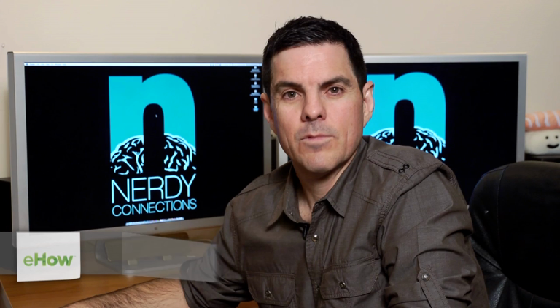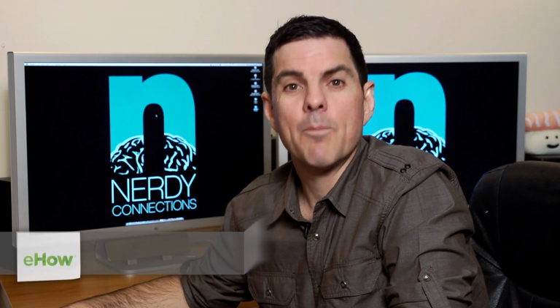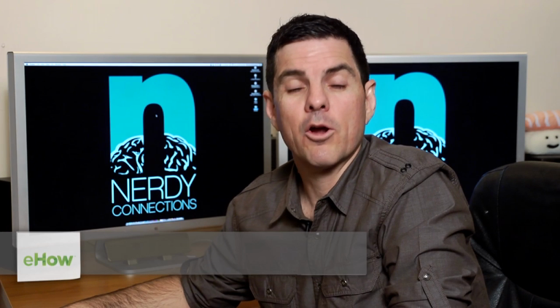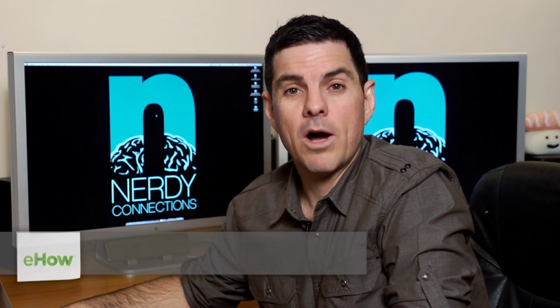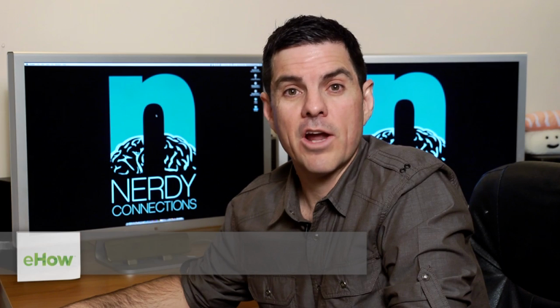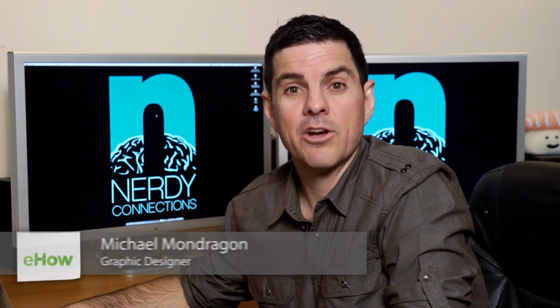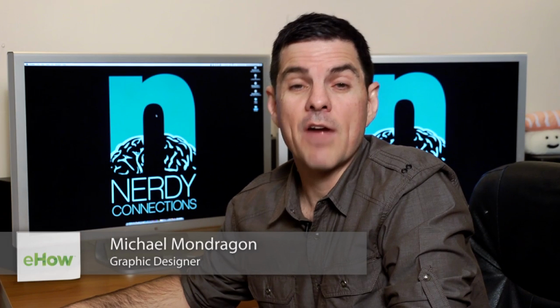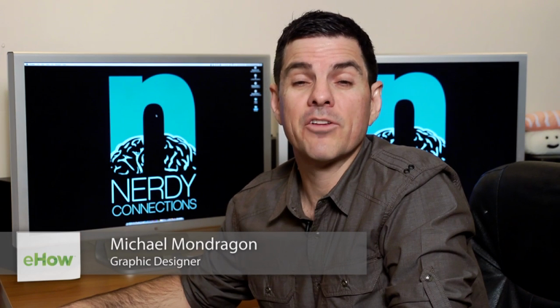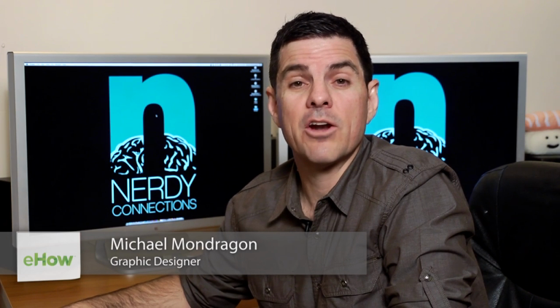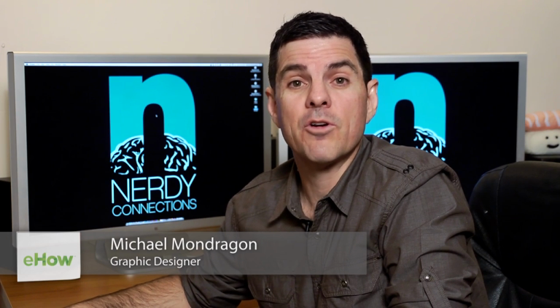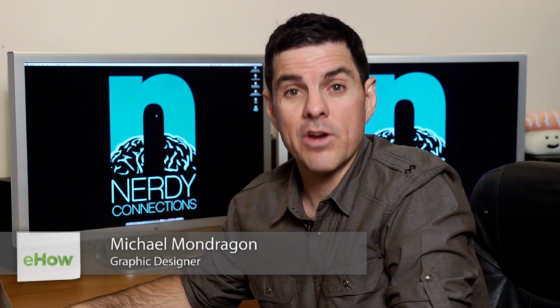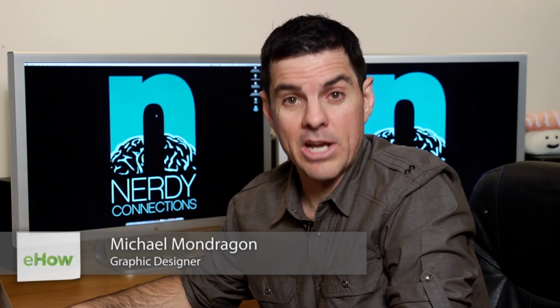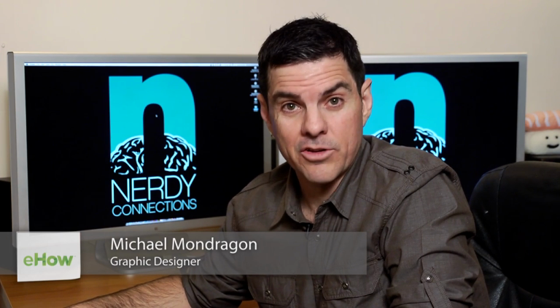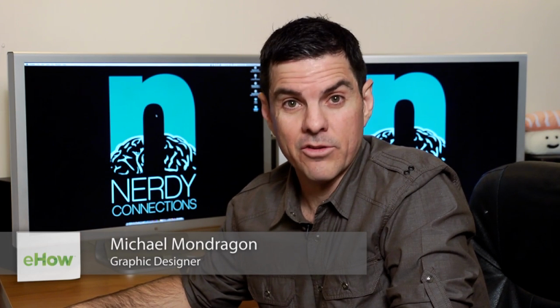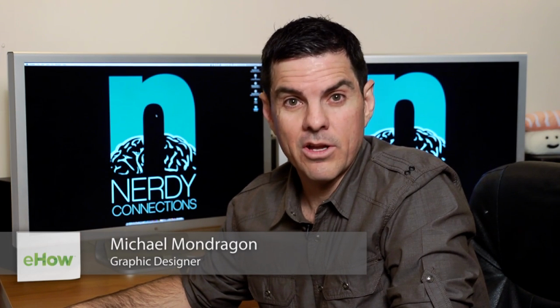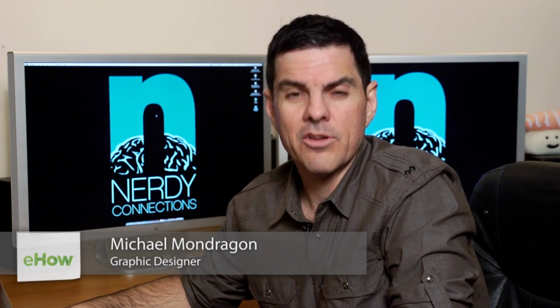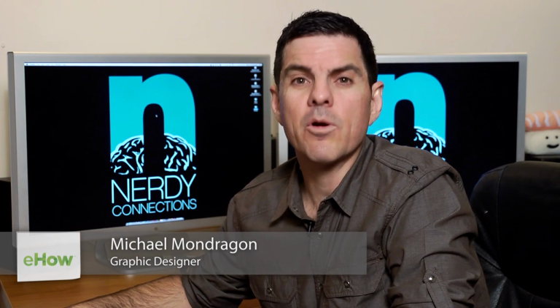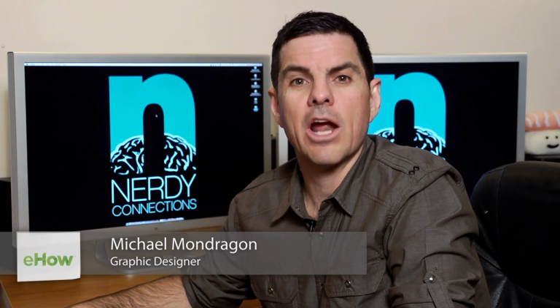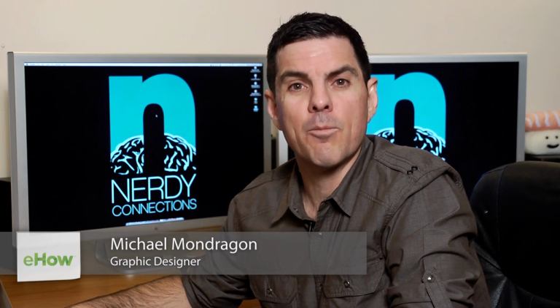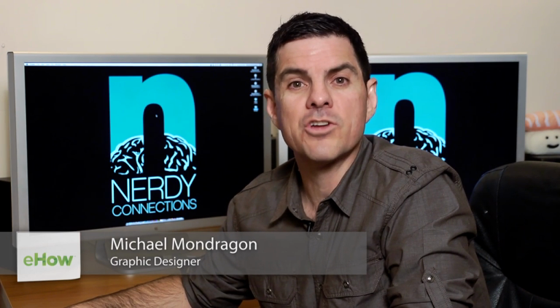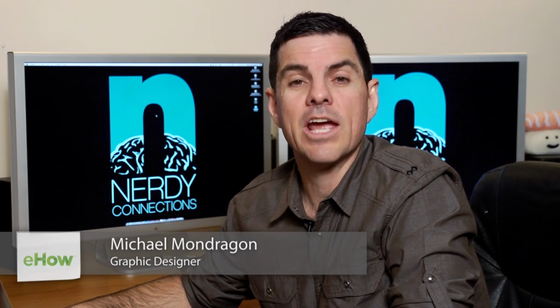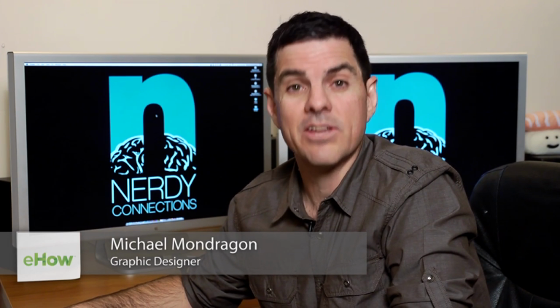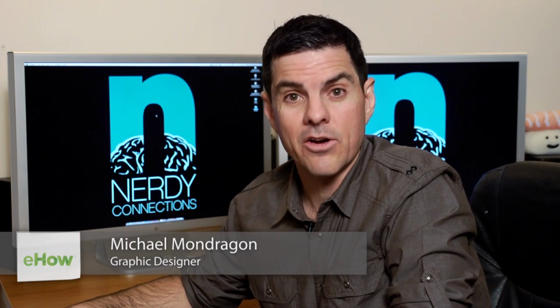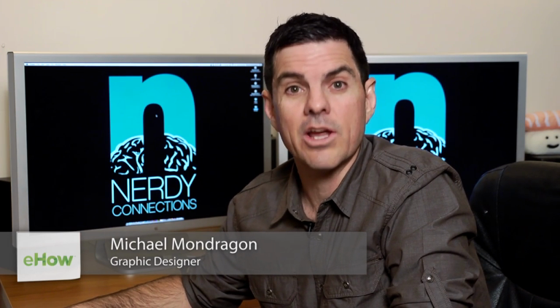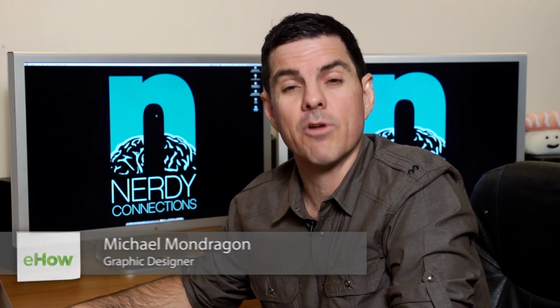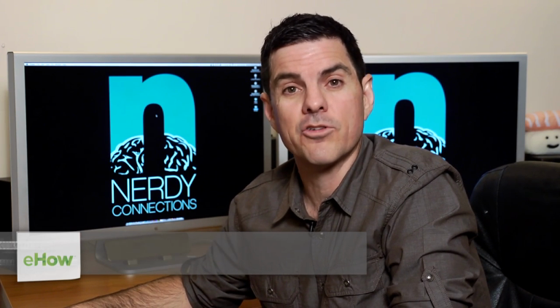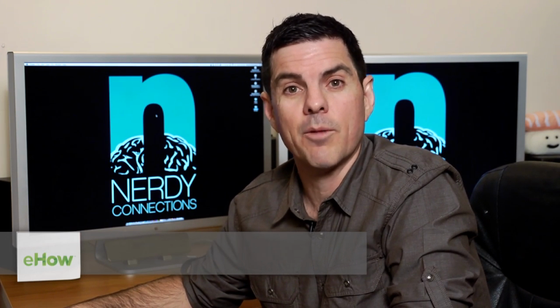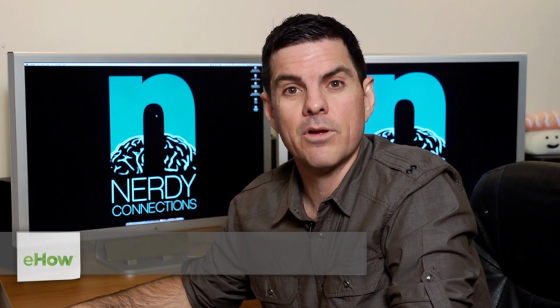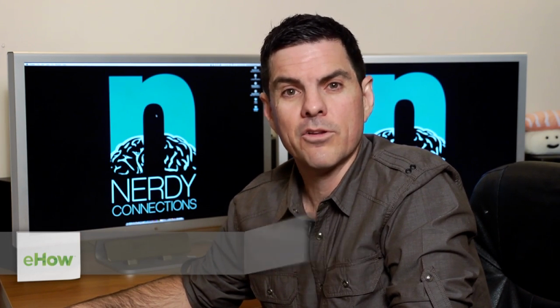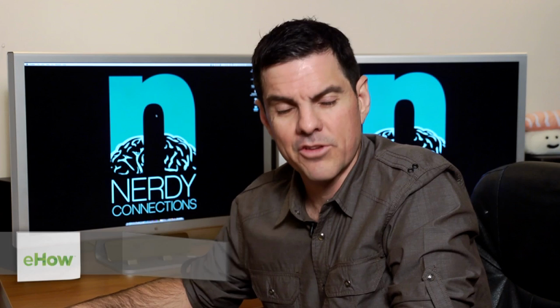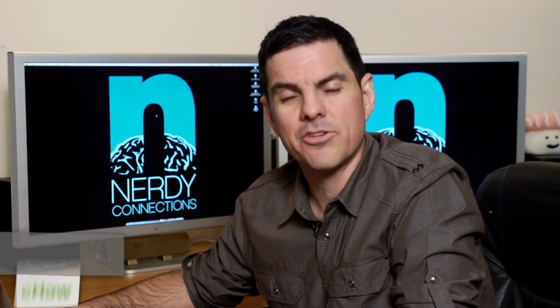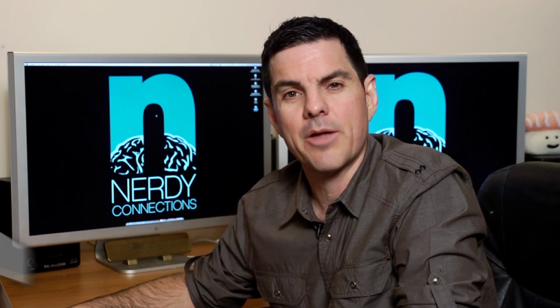I'm Michael Mondragon, graphic designer for Nerdy Connections. Today we're going to airbrush a tear in Photoshop. So let's get to that.